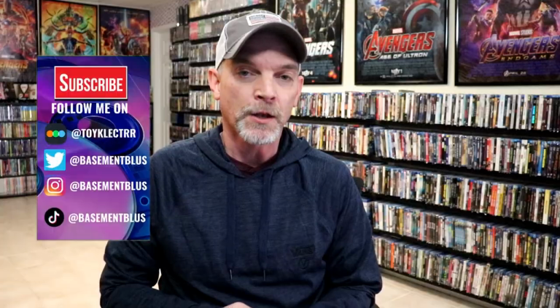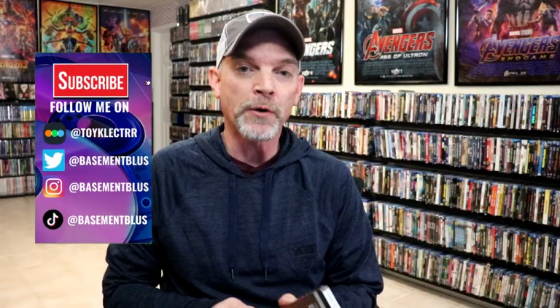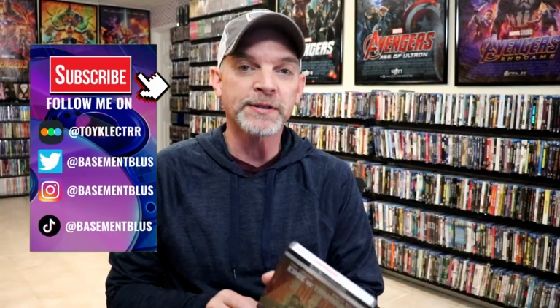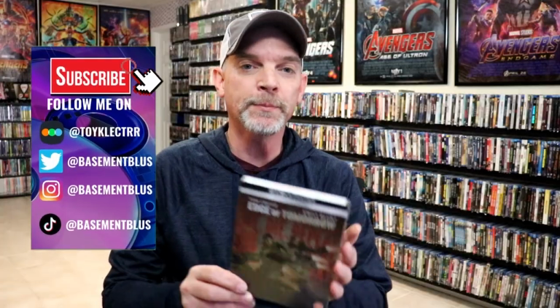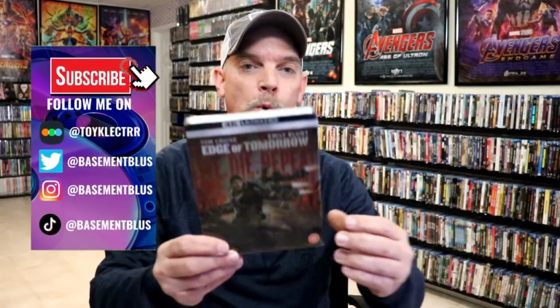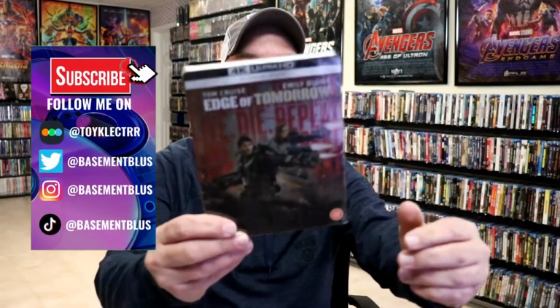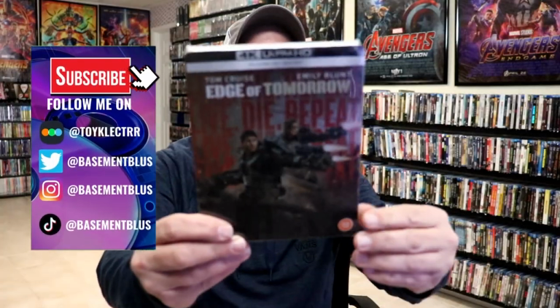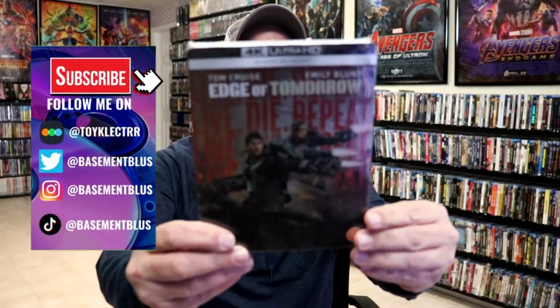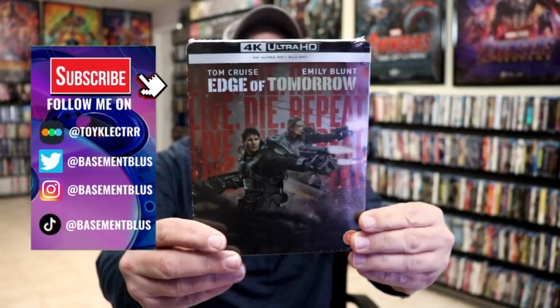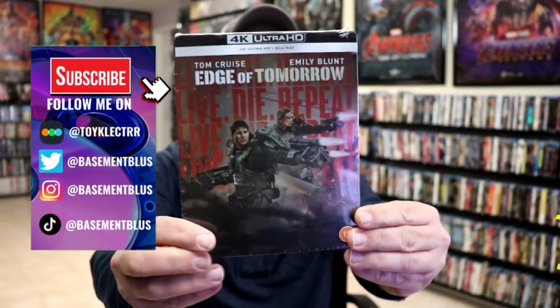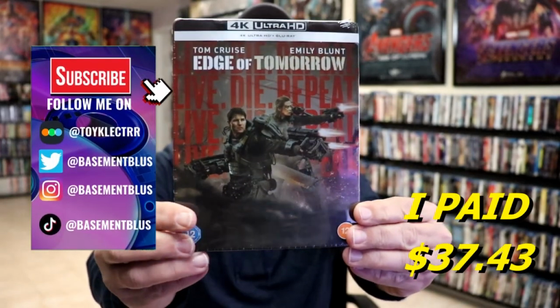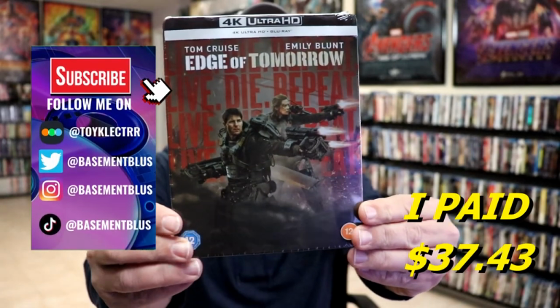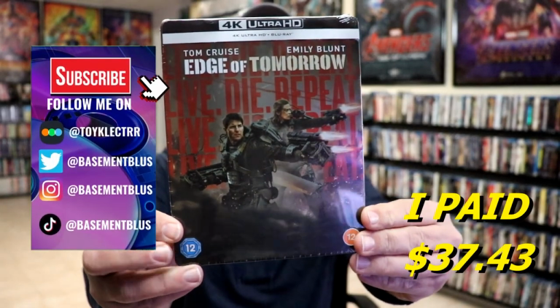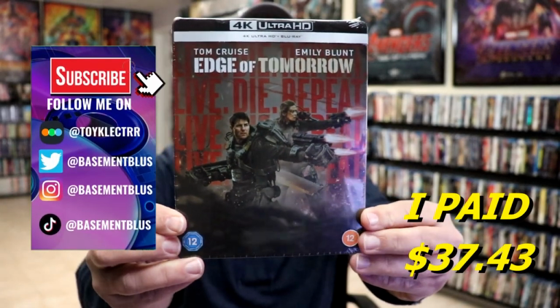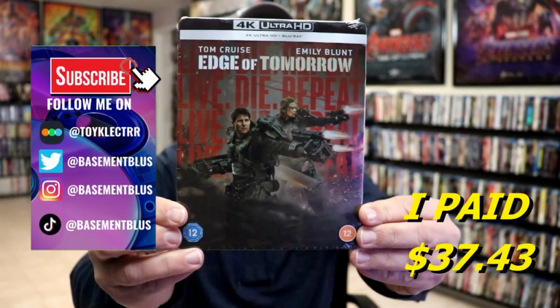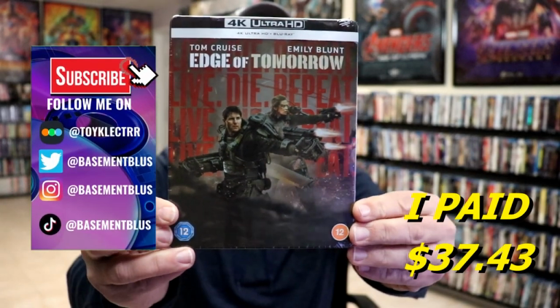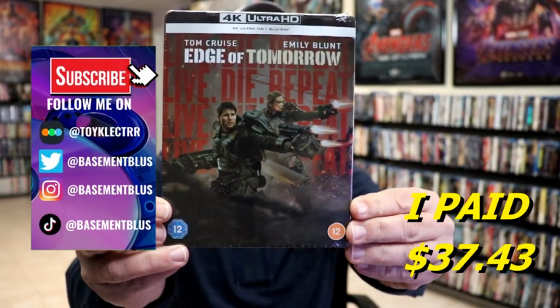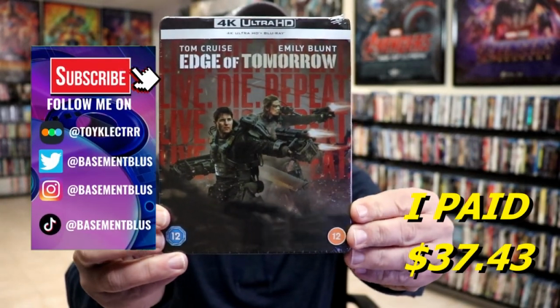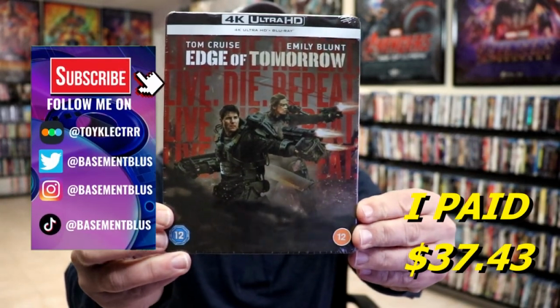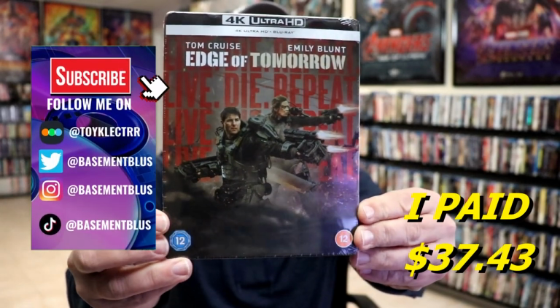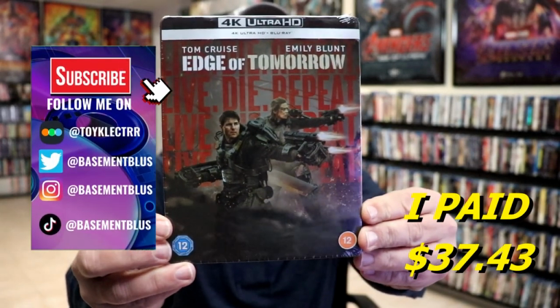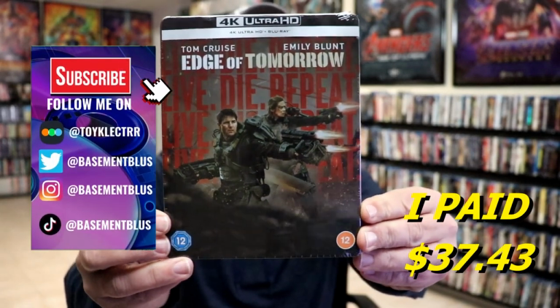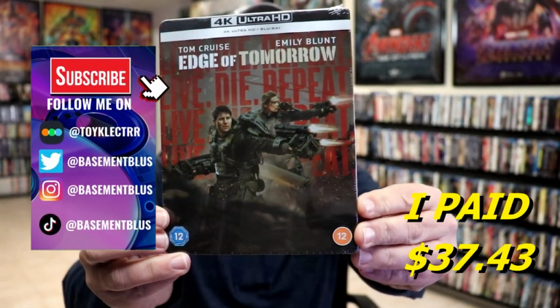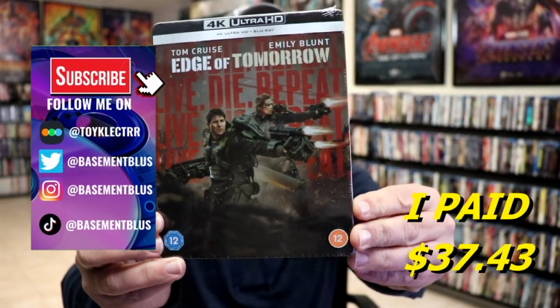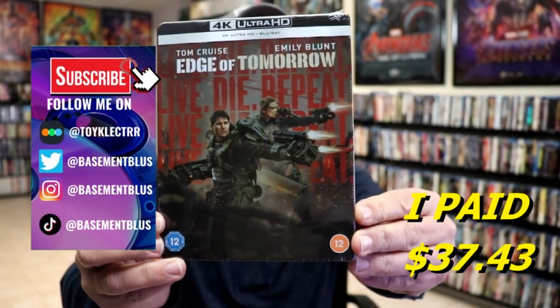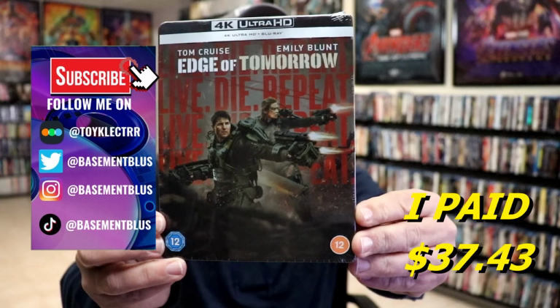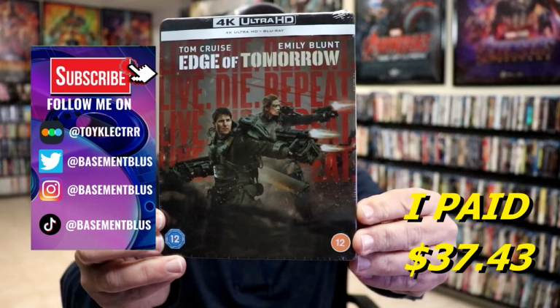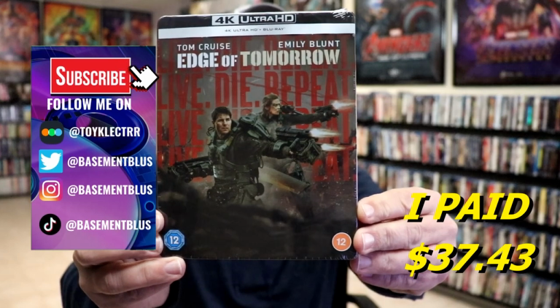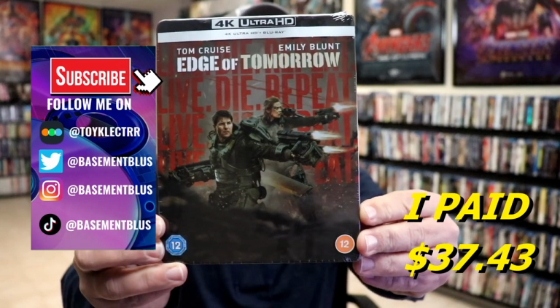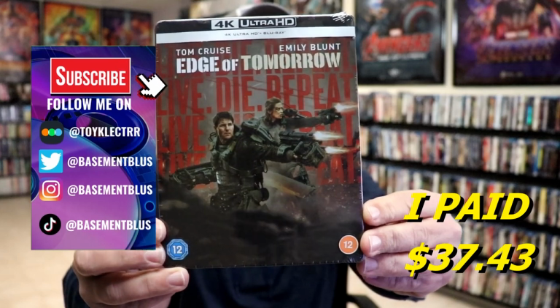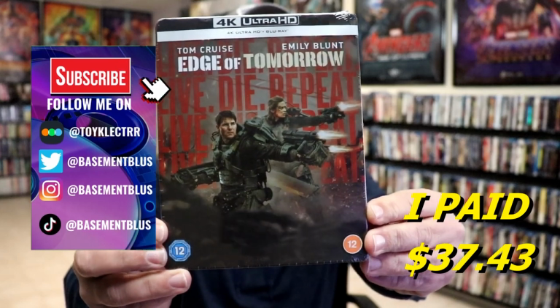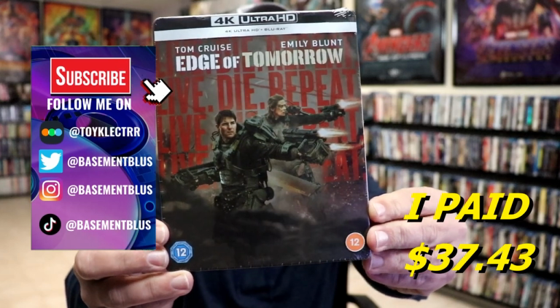So I received my order for Edge of Tomorrow. This right here is the Xavi Exclusive featuring the 4K Ultra HD and the Blu-ray.